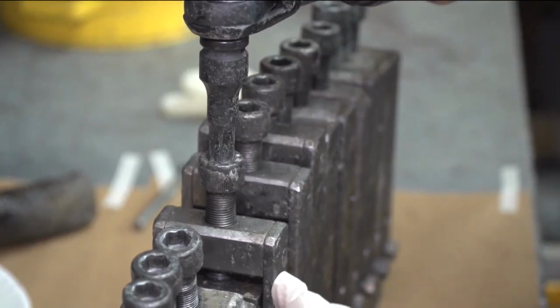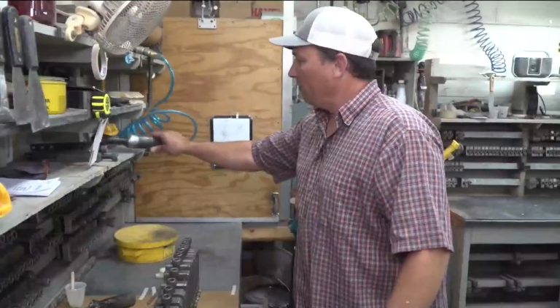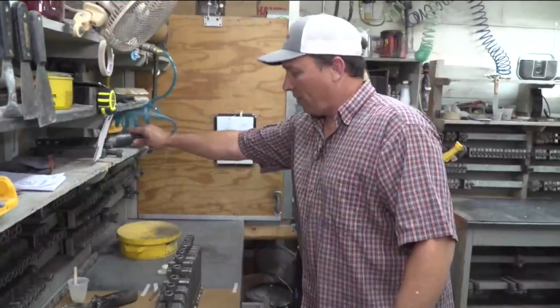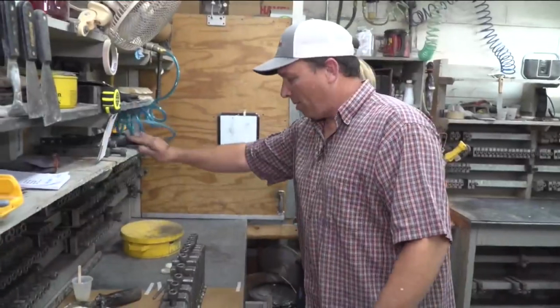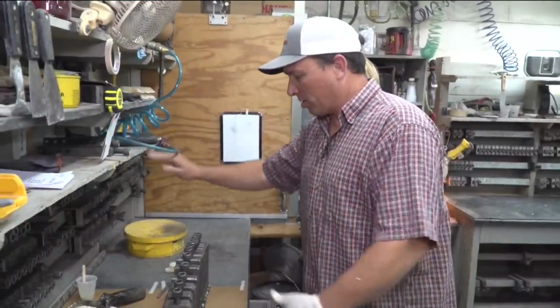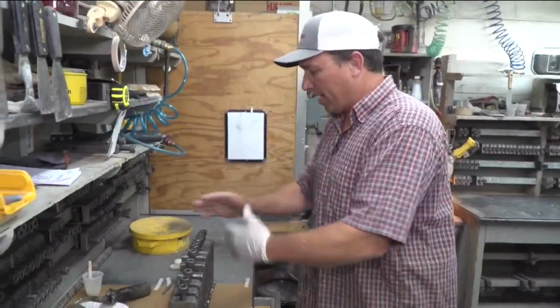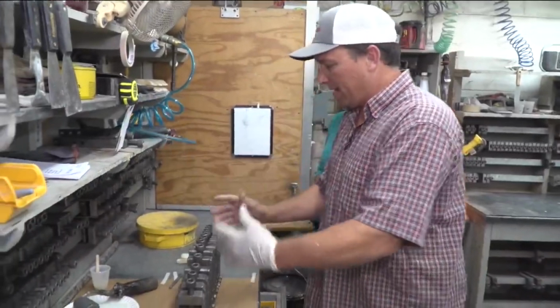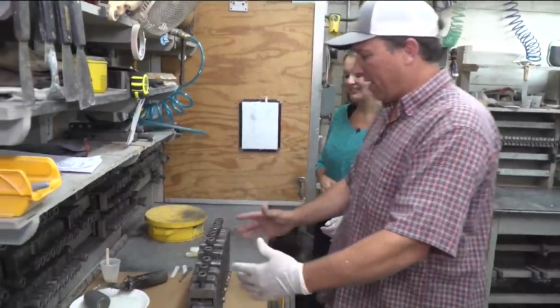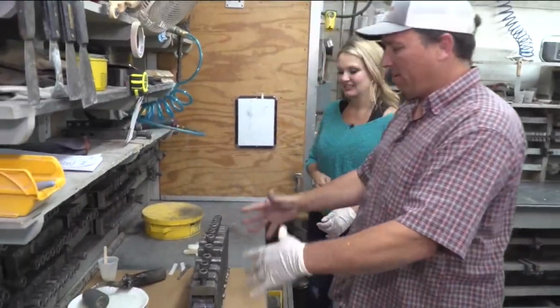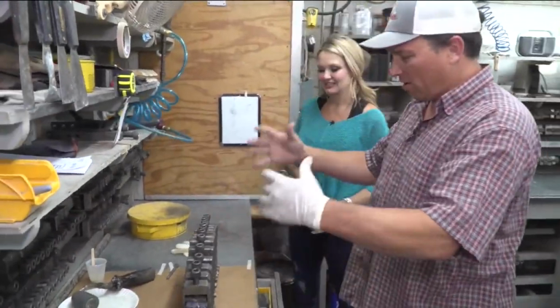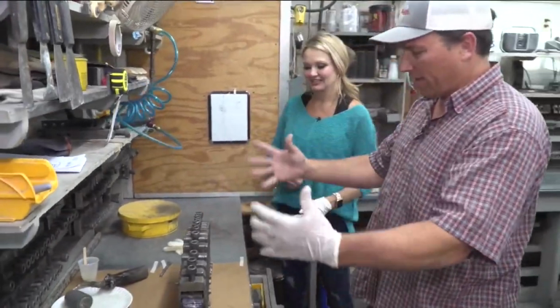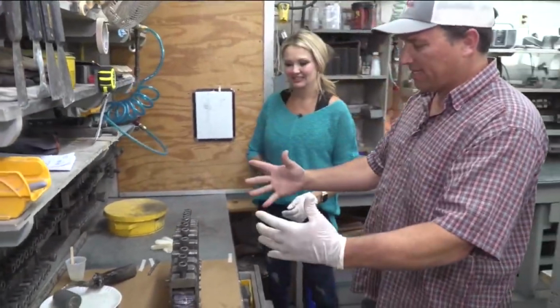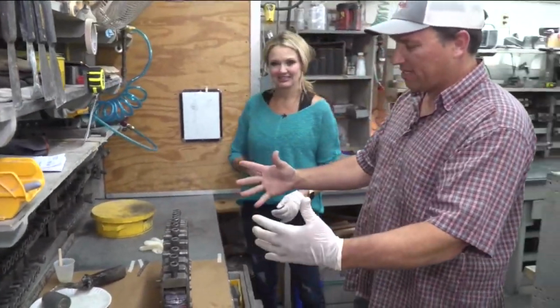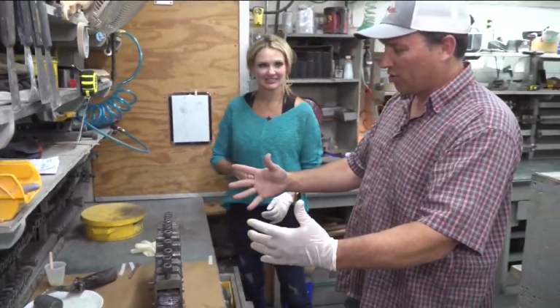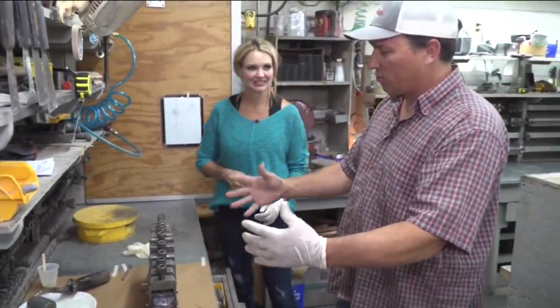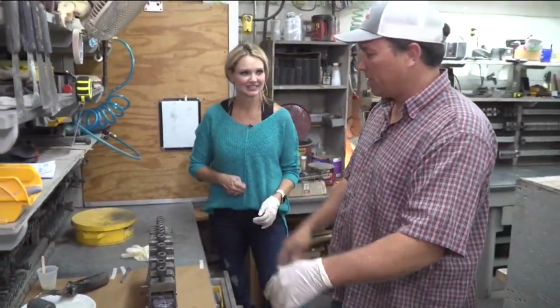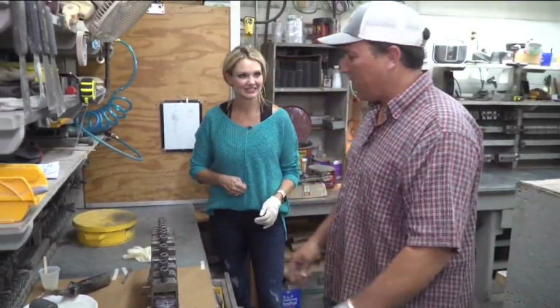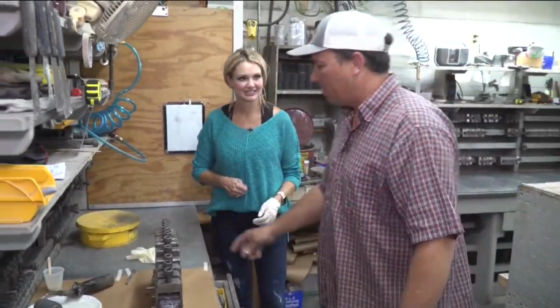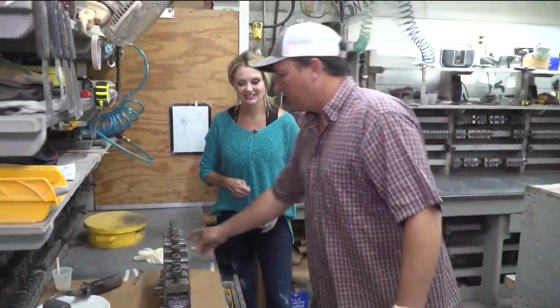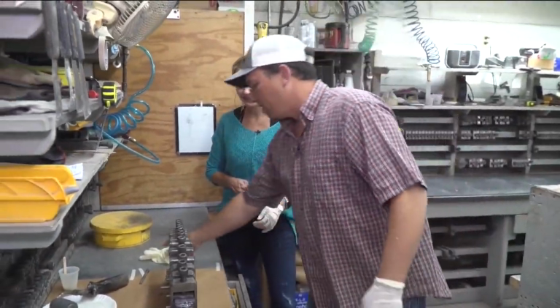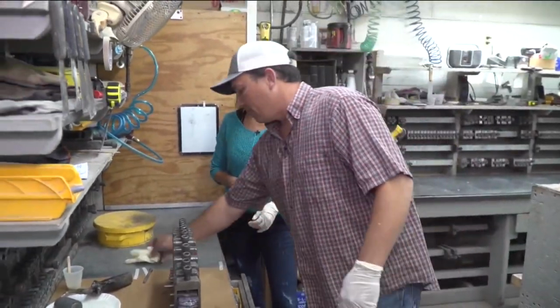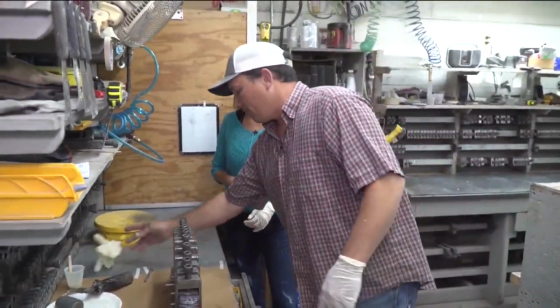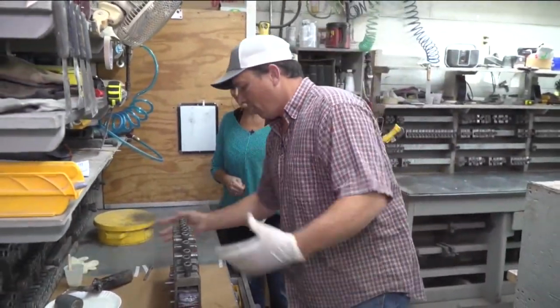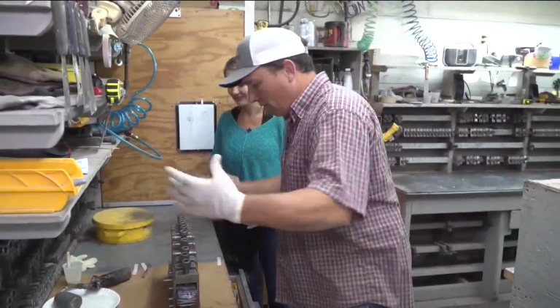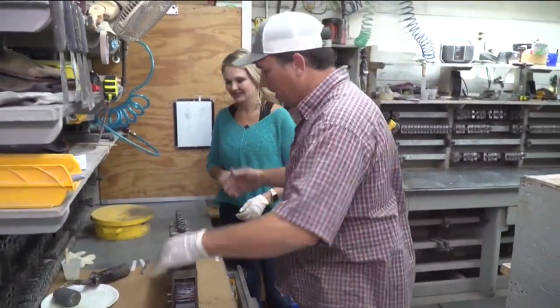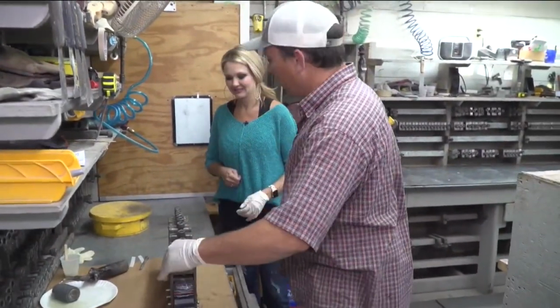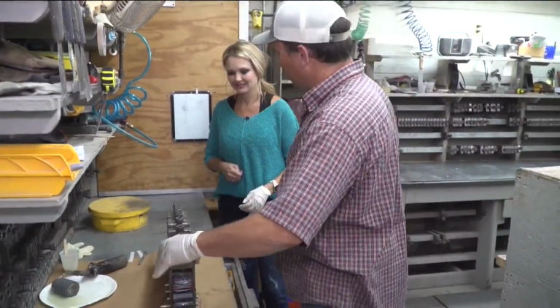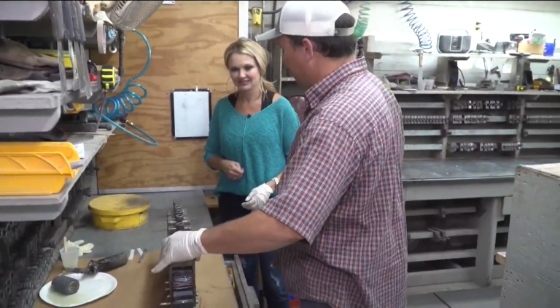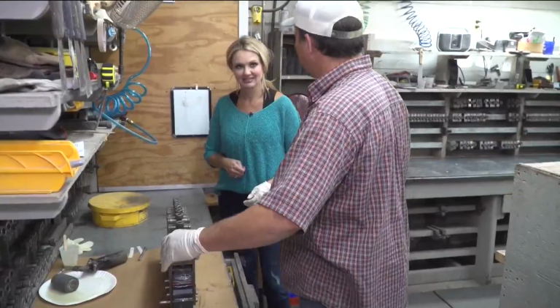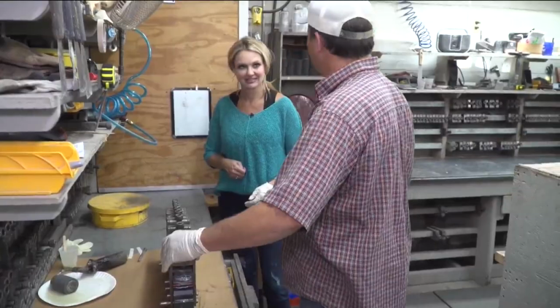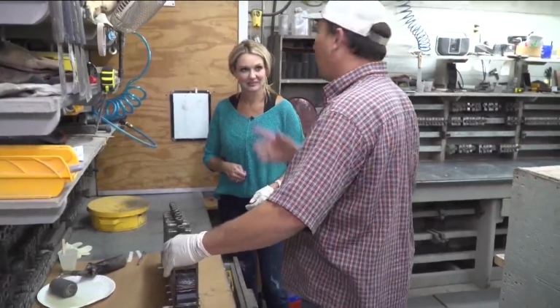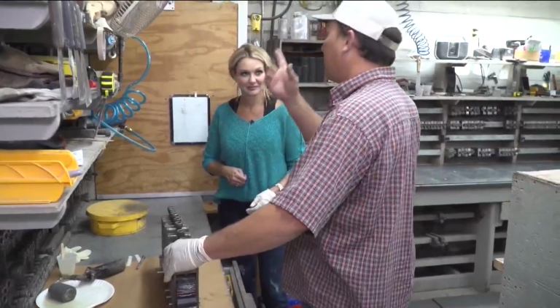We've got them all tightened down, all the excess glue squeezed out — done all we can do. Now we slide it in the oven.